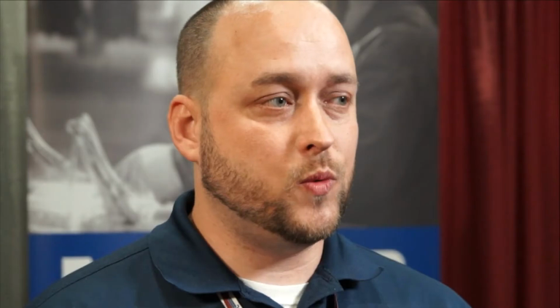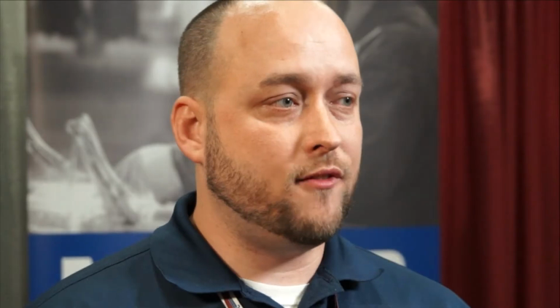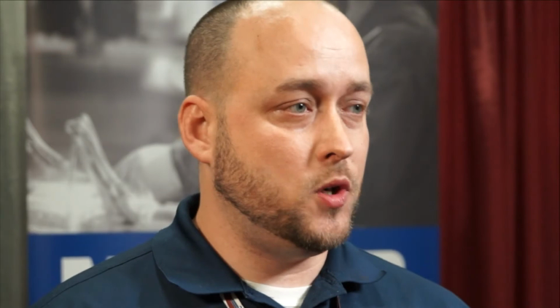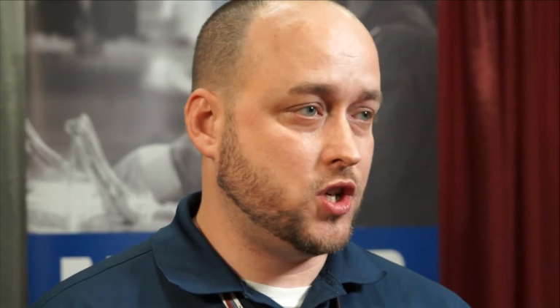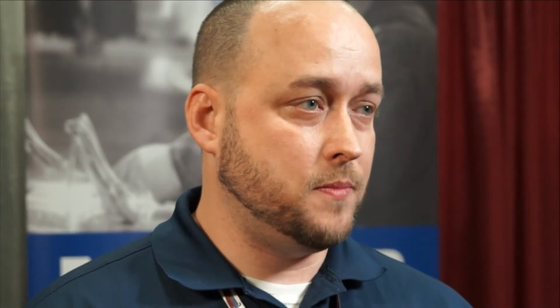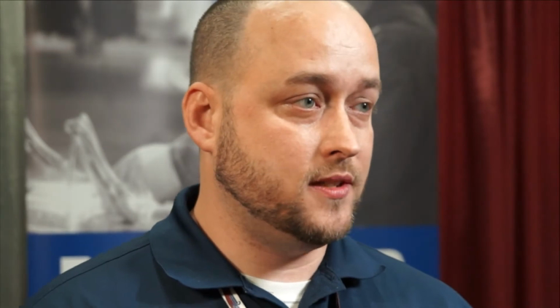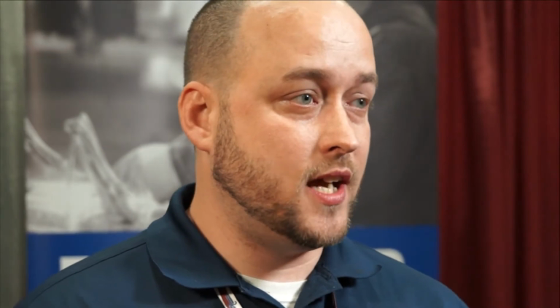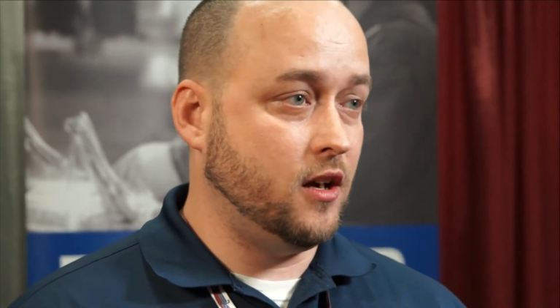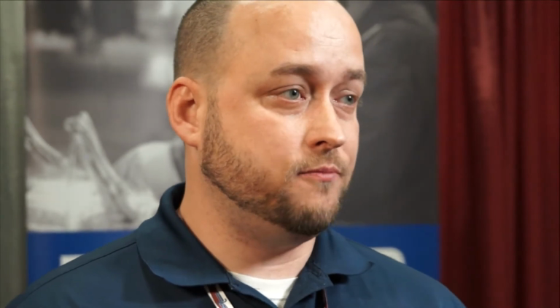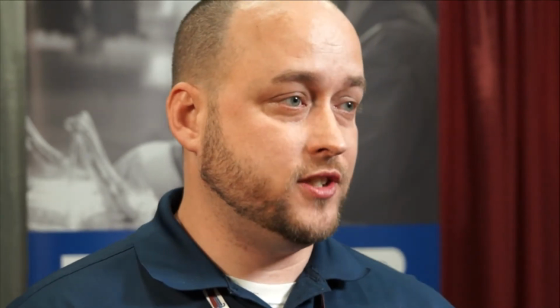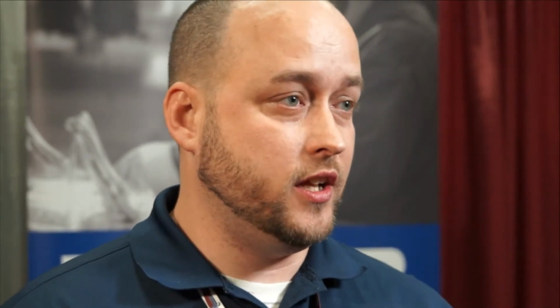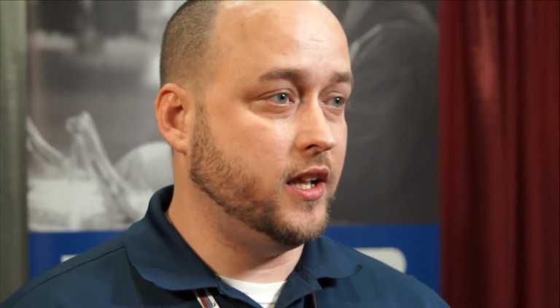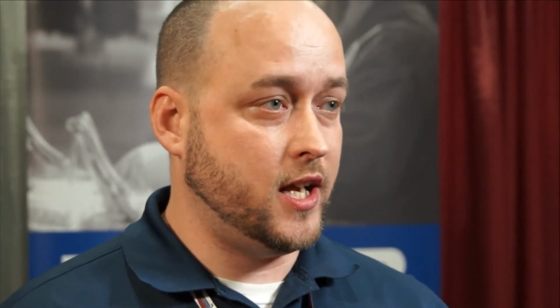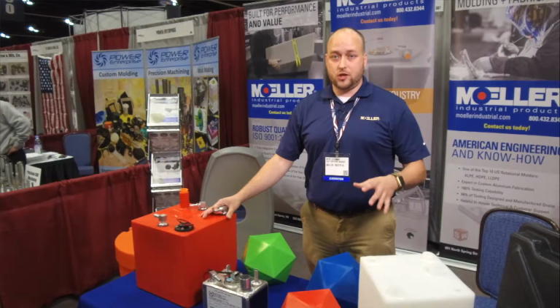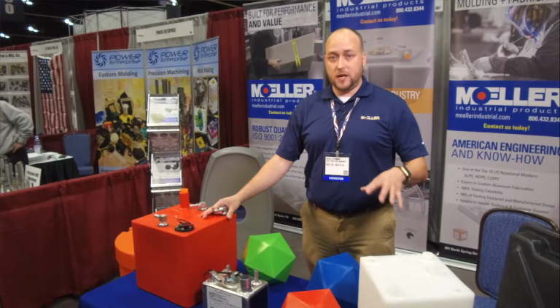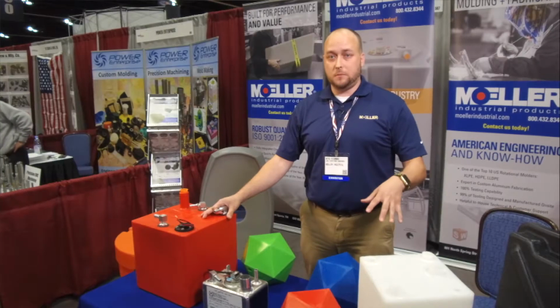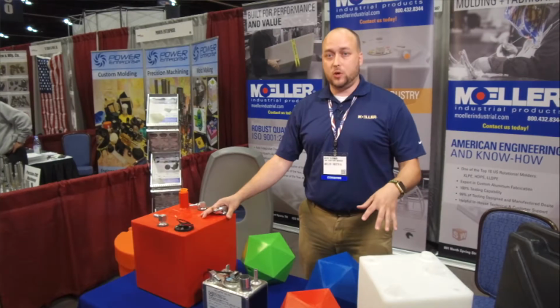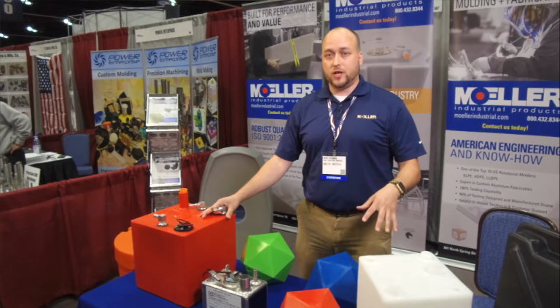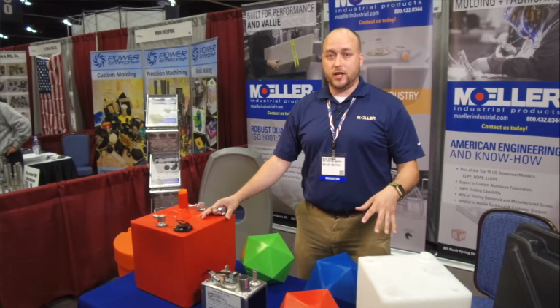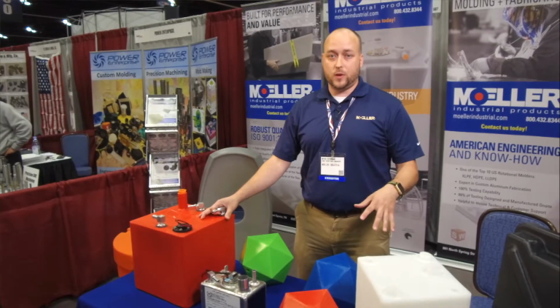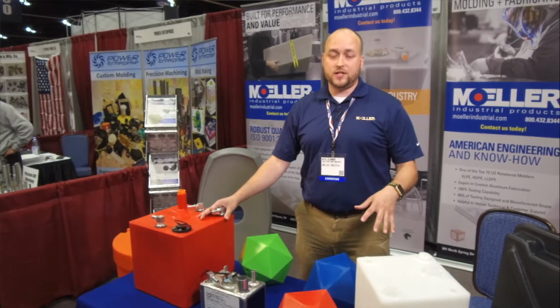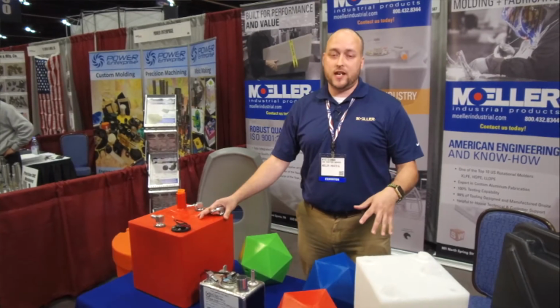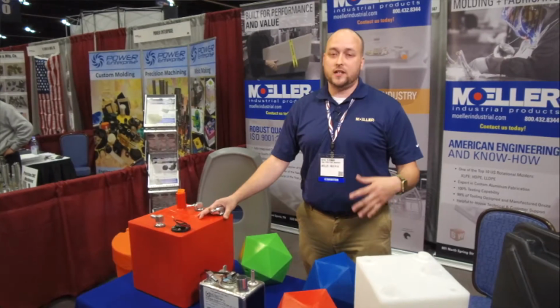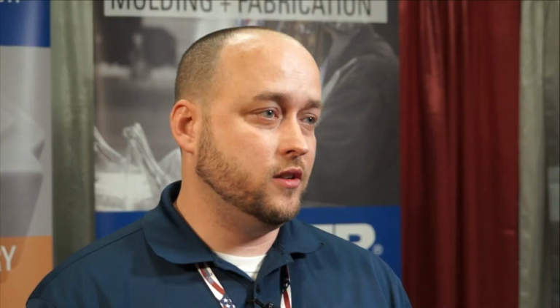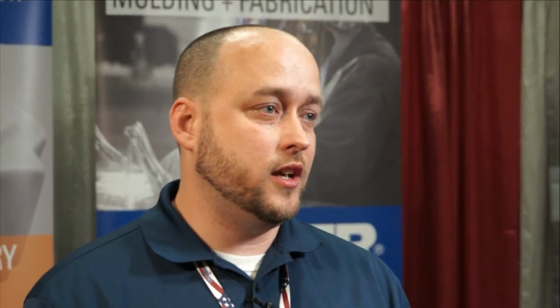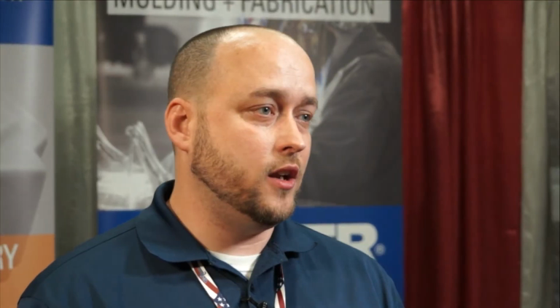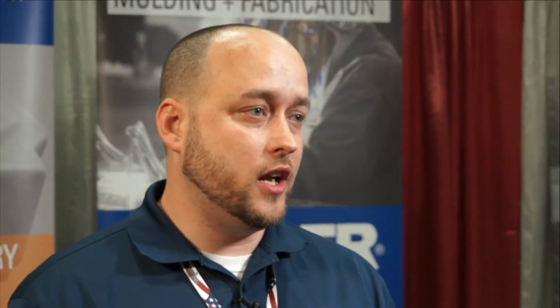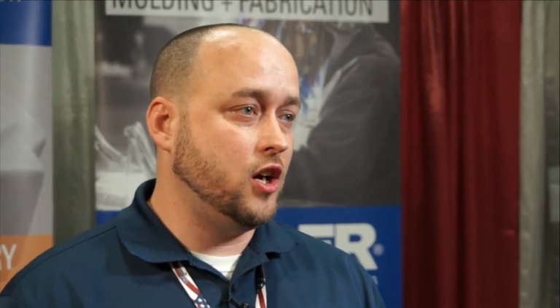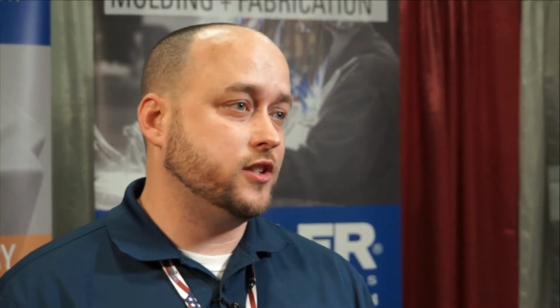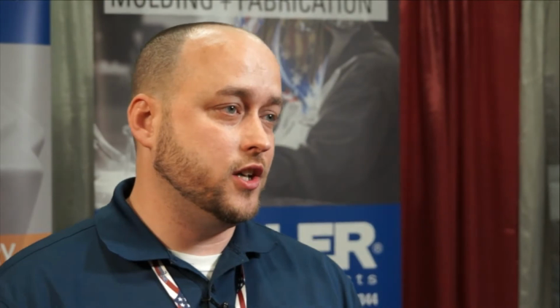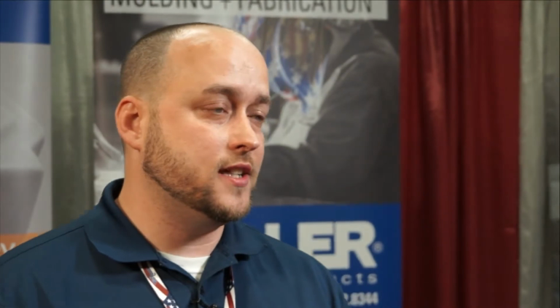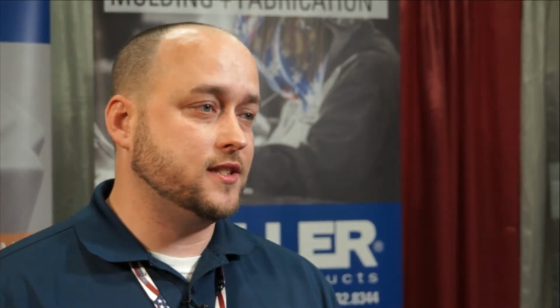We have a mold shop inside our facility that can actually make the molds right there on-site, which cuts out a lot of unnecessary costs.